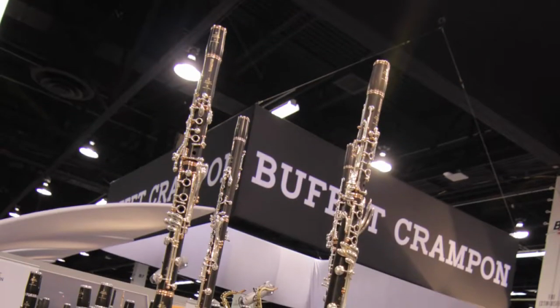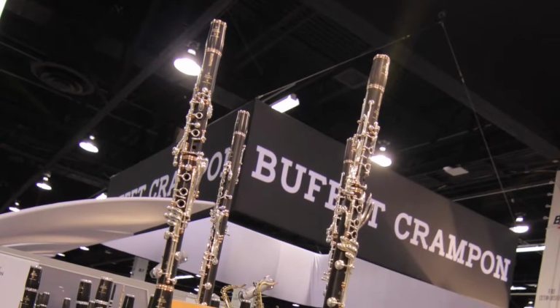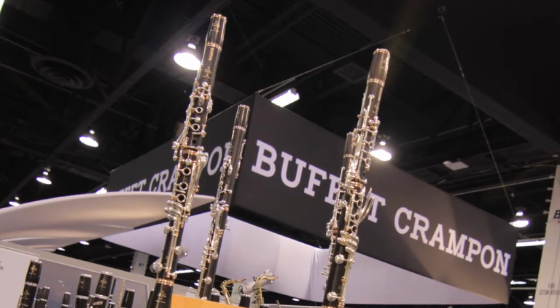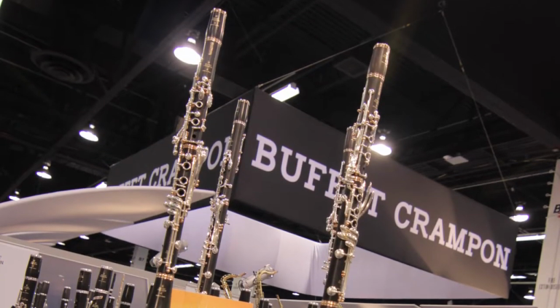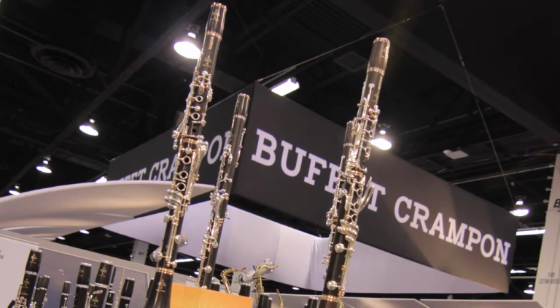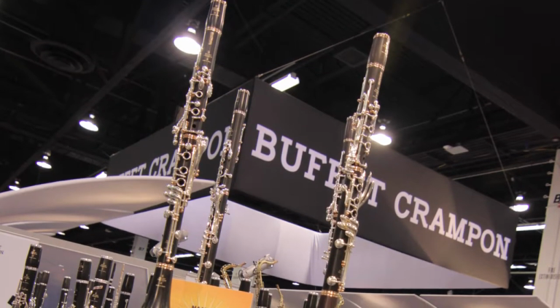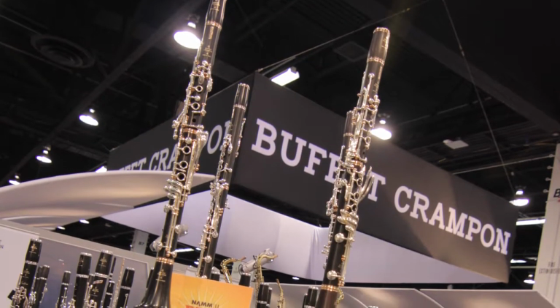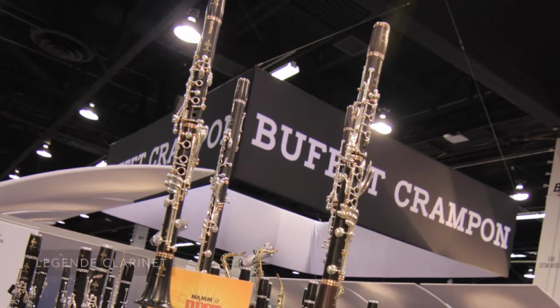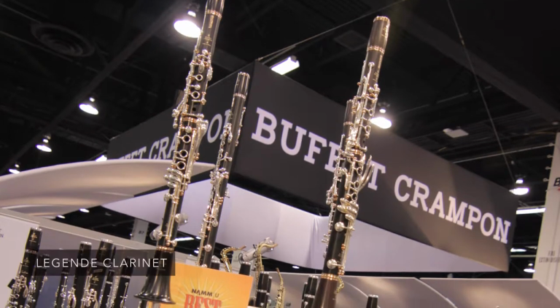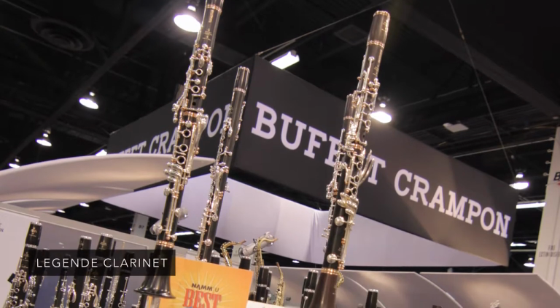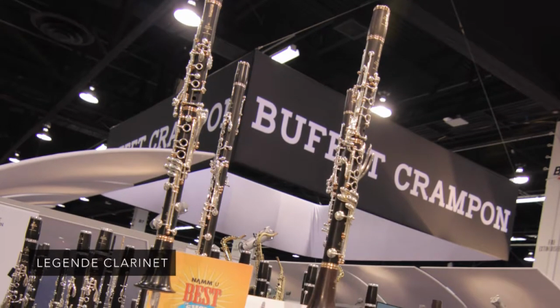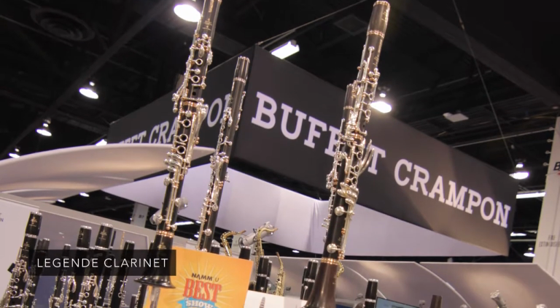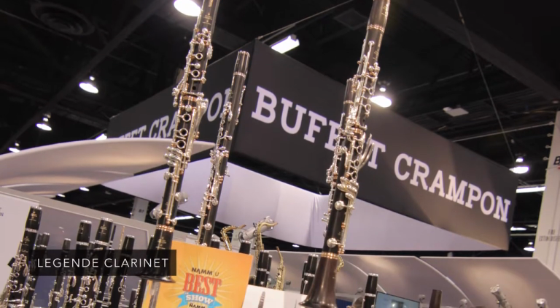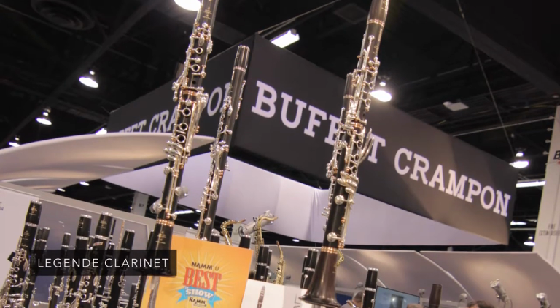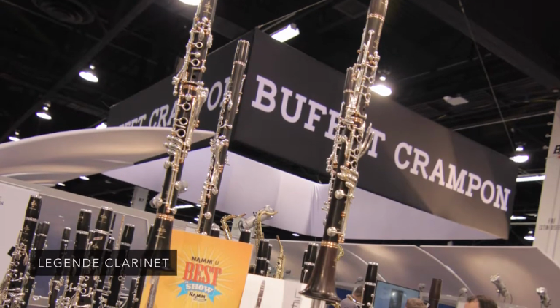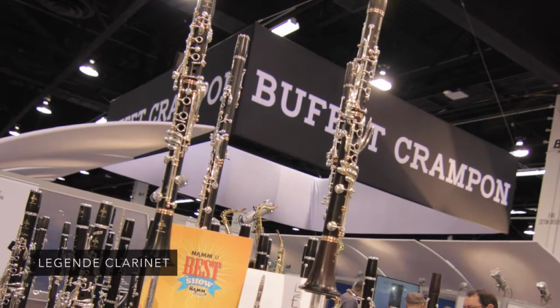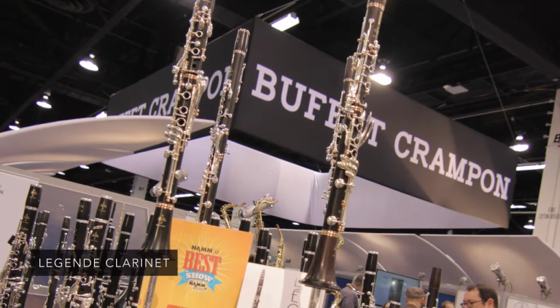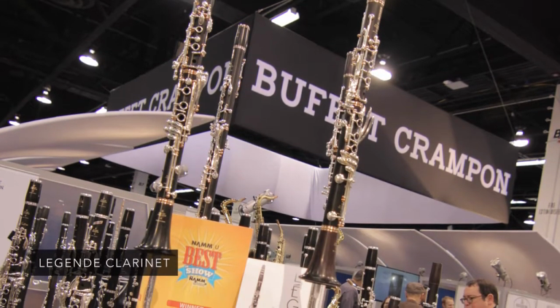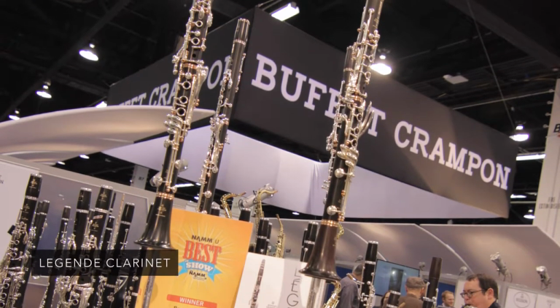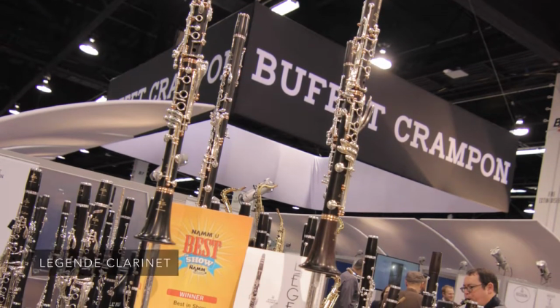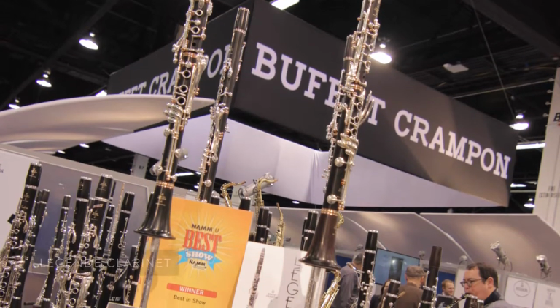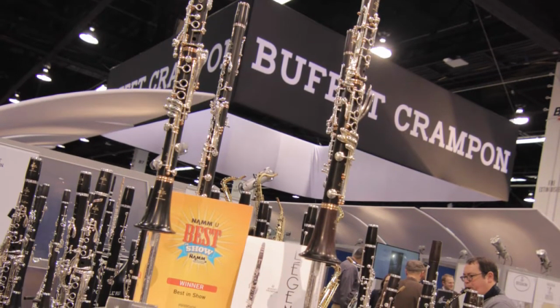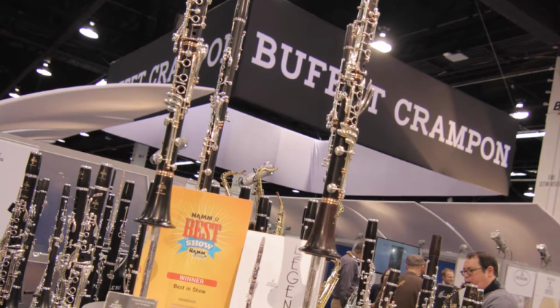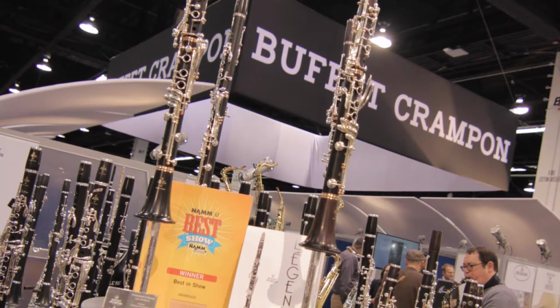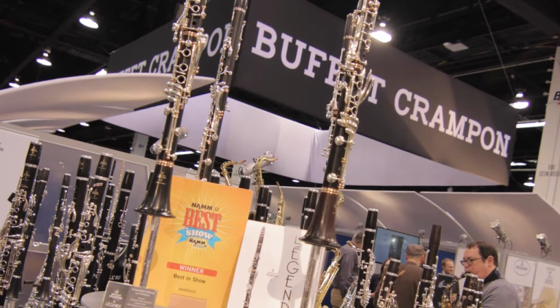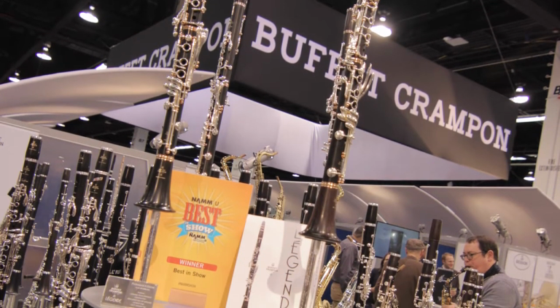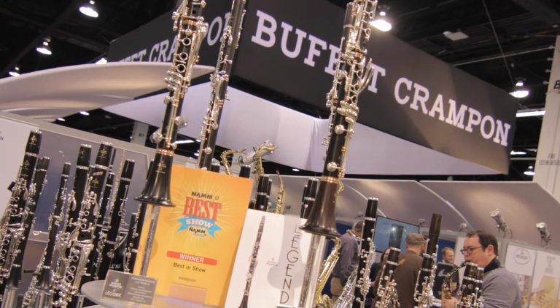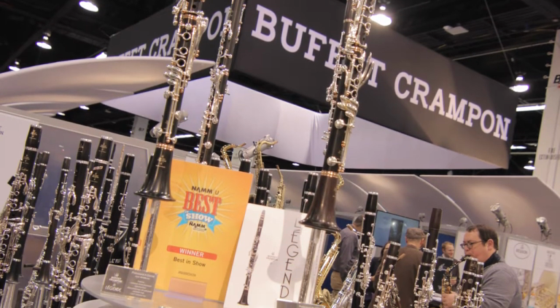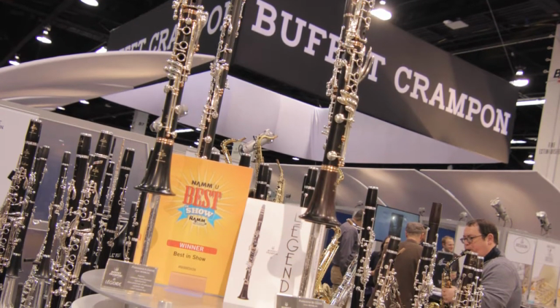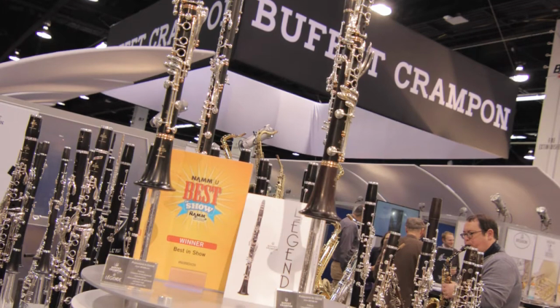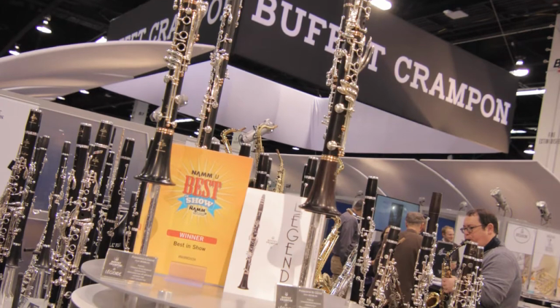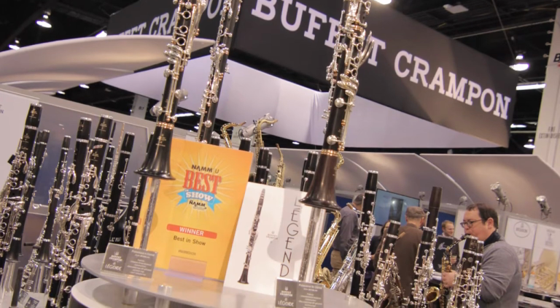The Legend clarinet is brand new for us, launched in 2017. We're very excited to say it was just named Best in Show for this year's NAMM show.